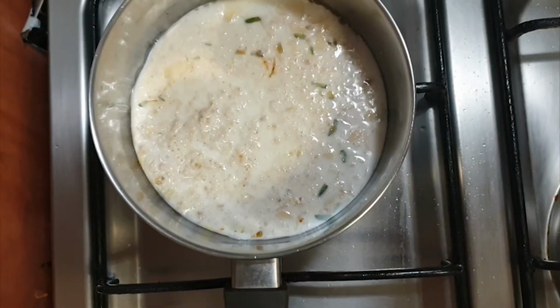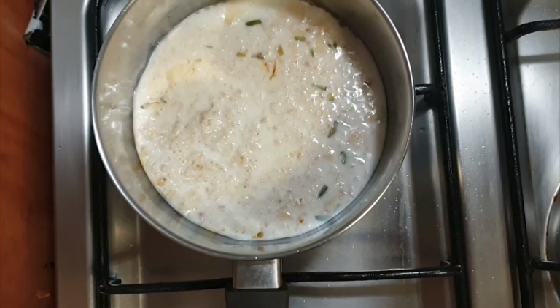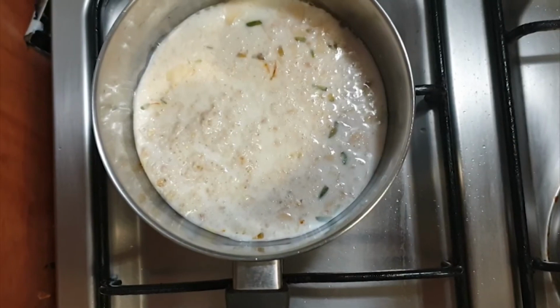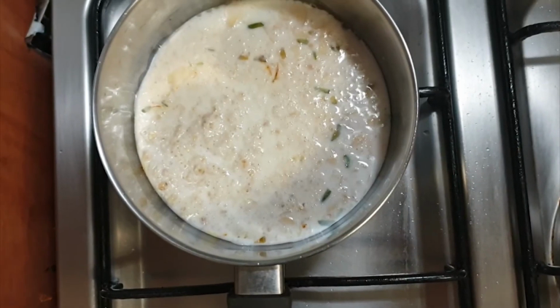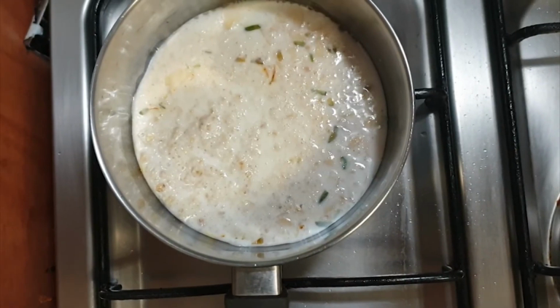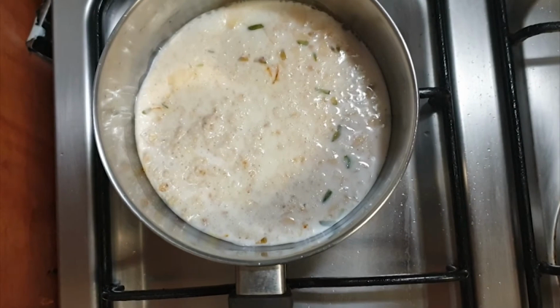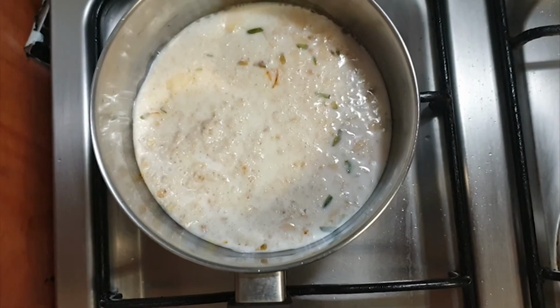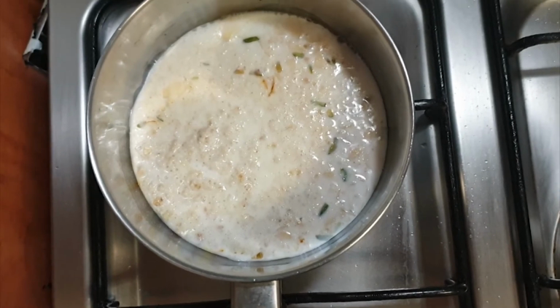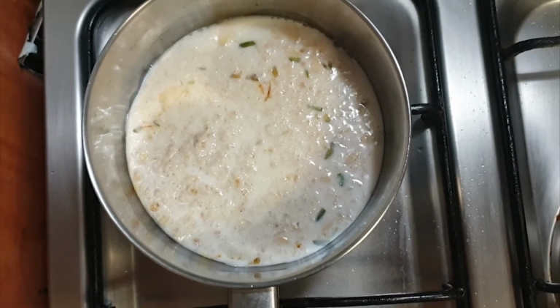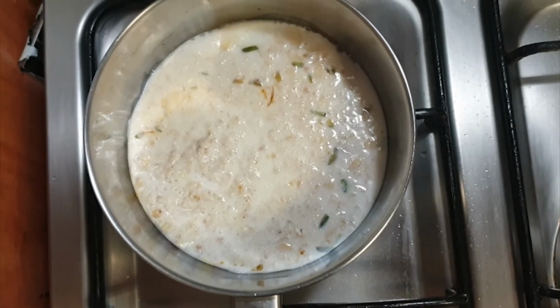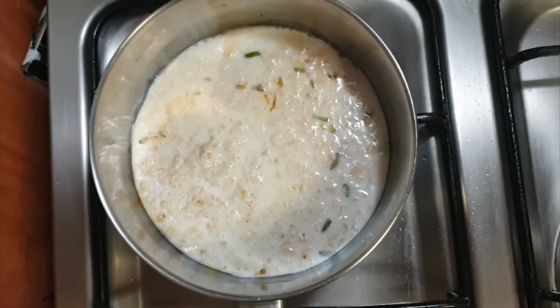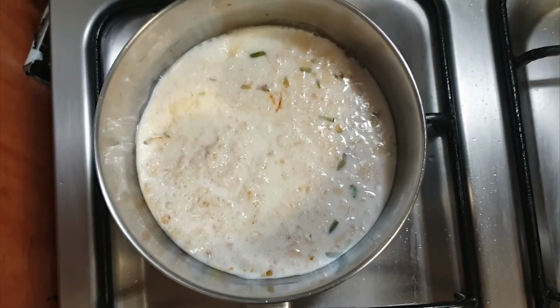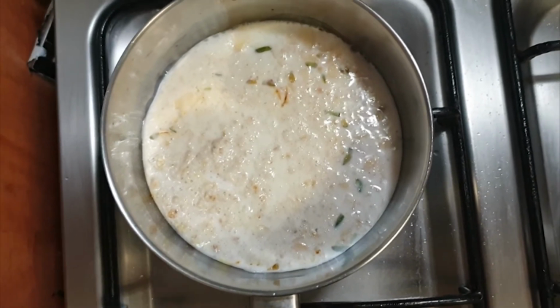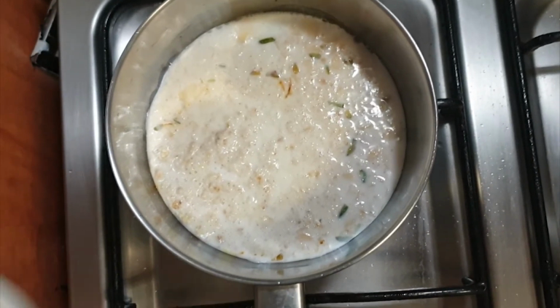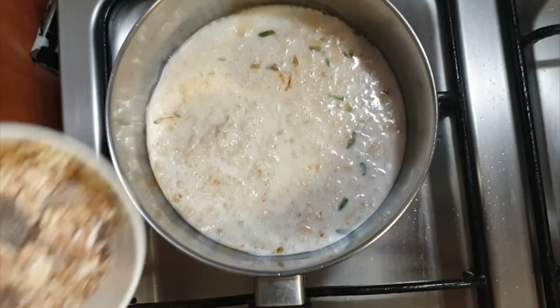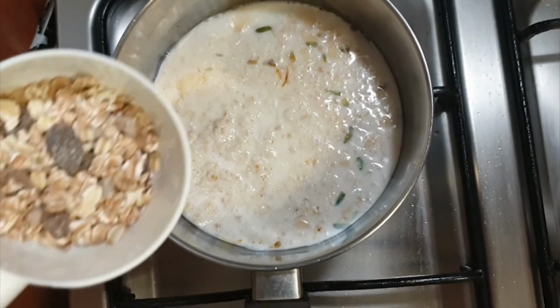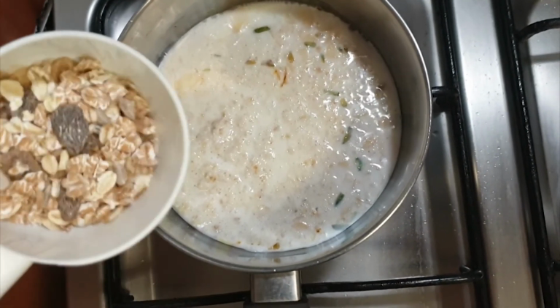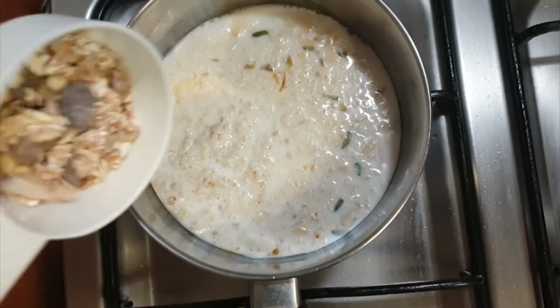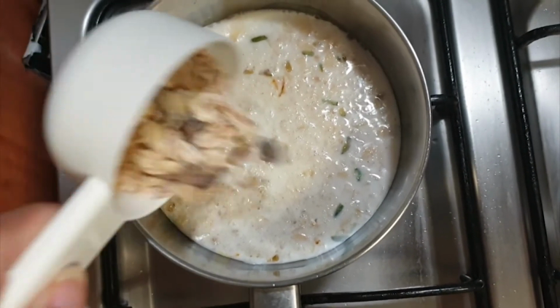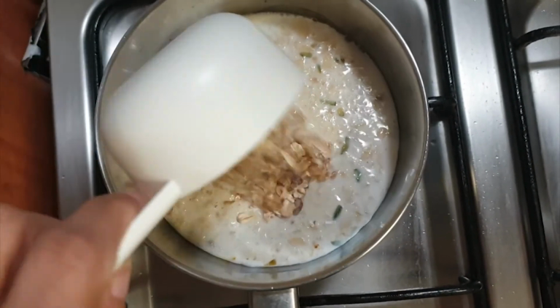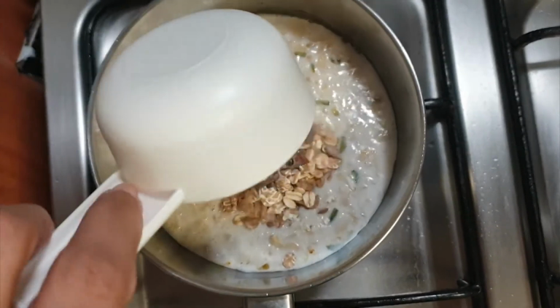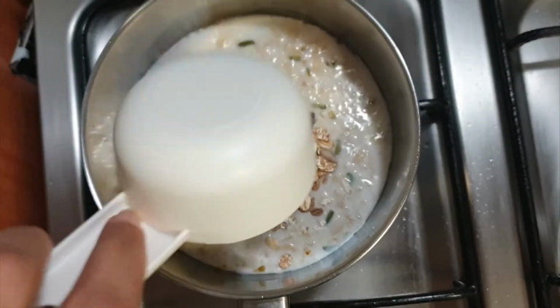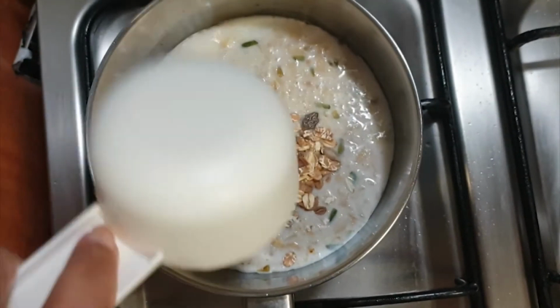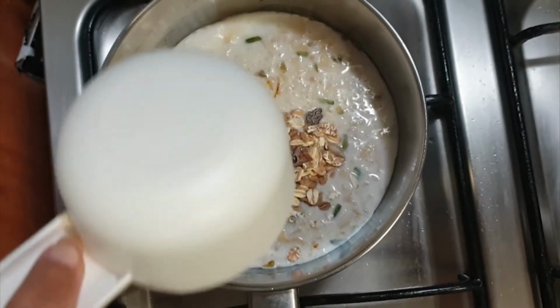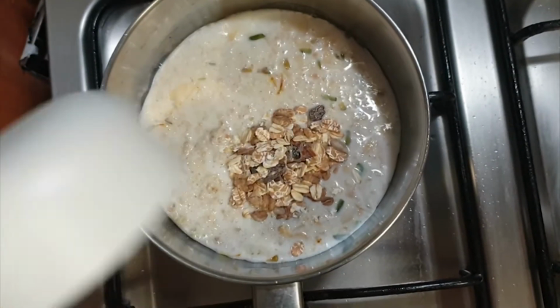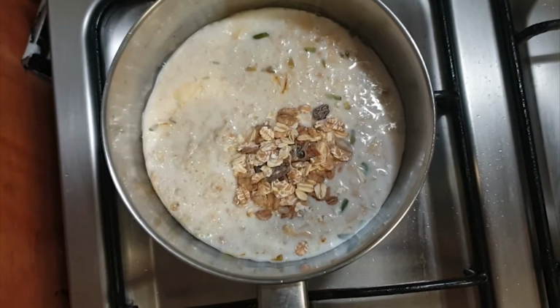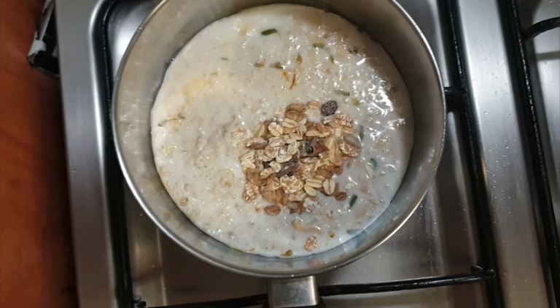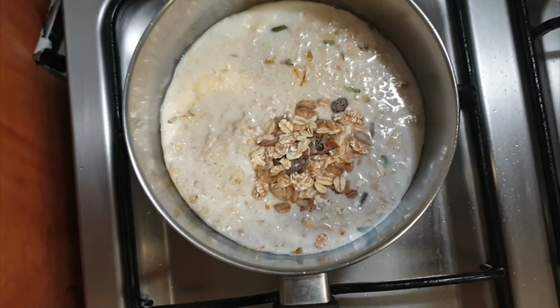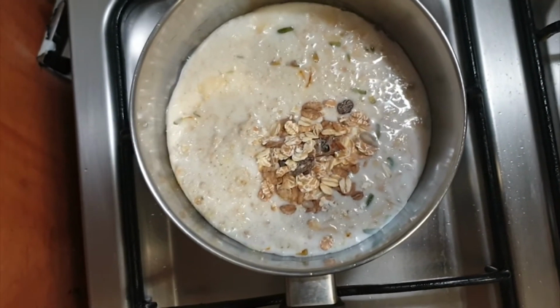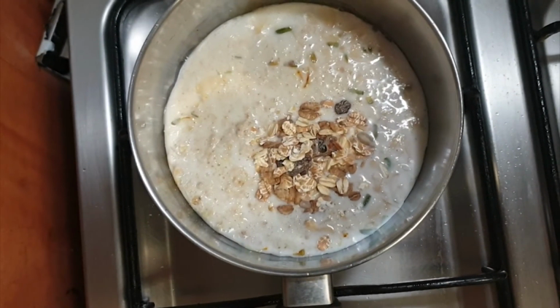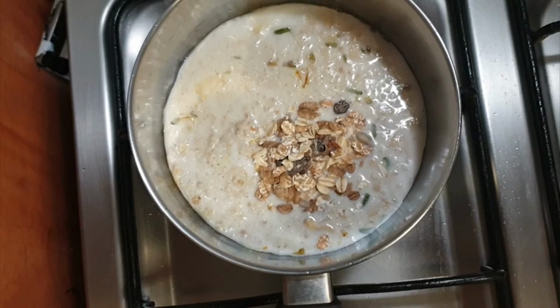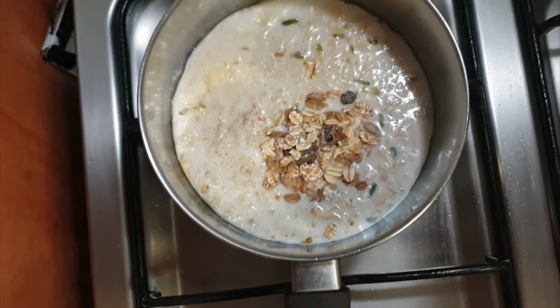Add oats and honey or maple syrup. Let it cook on medium heat for 5 to 10 minutes.